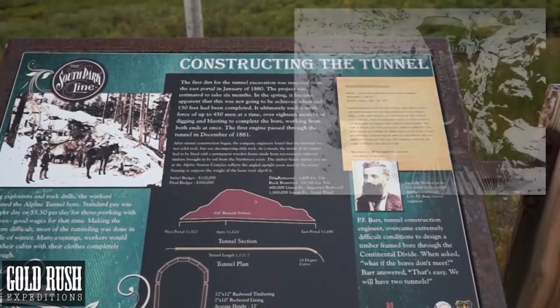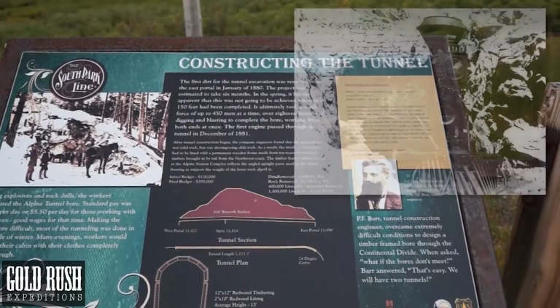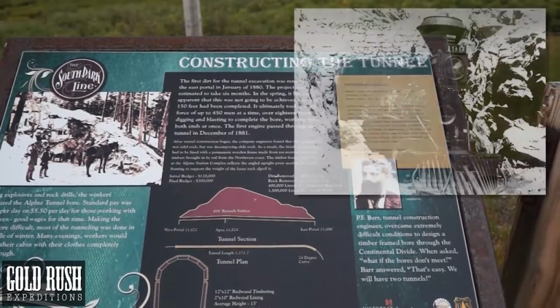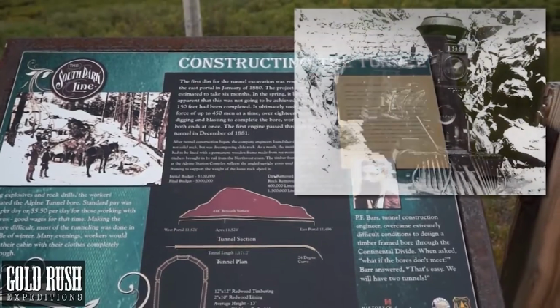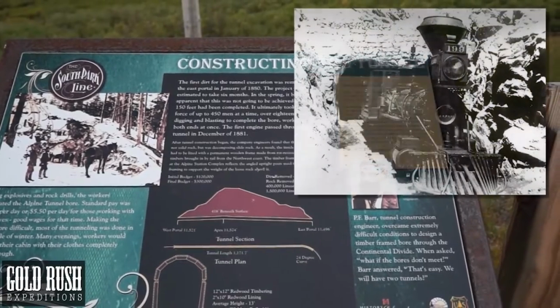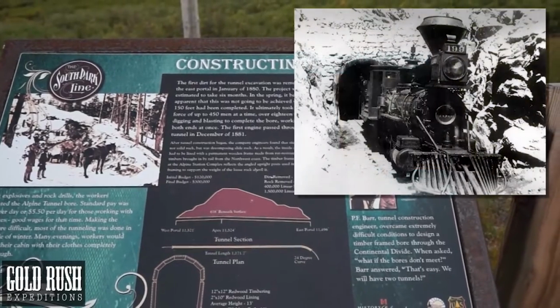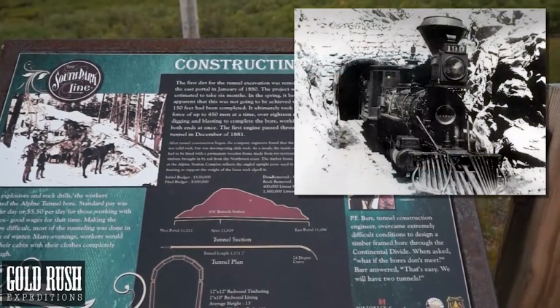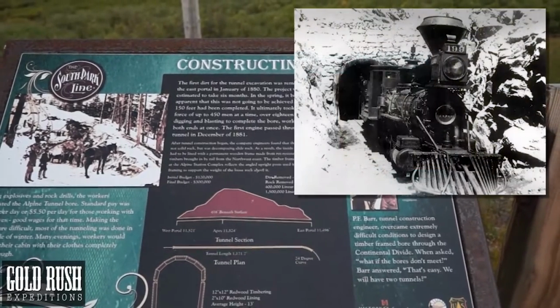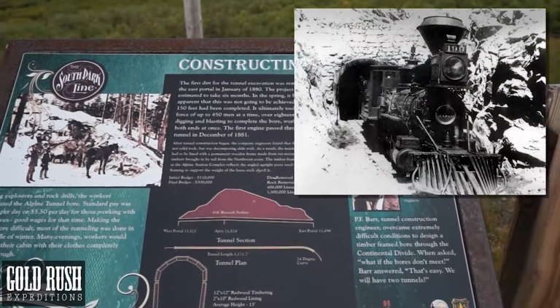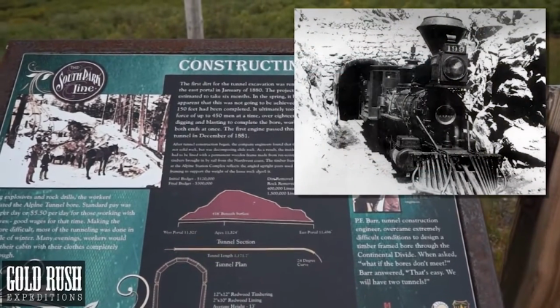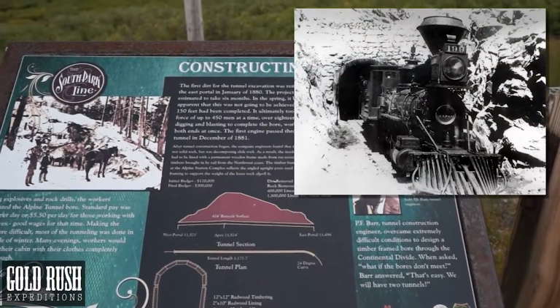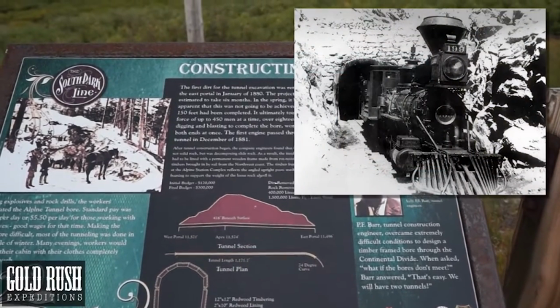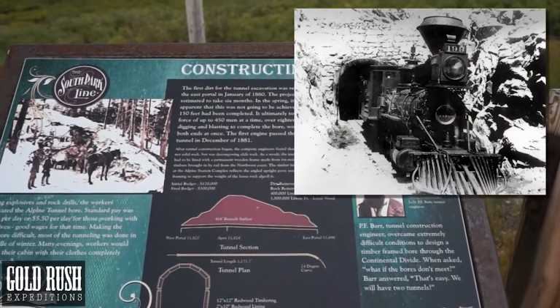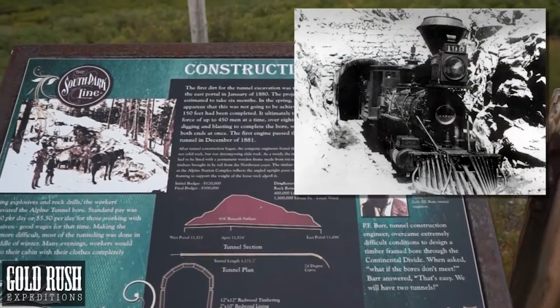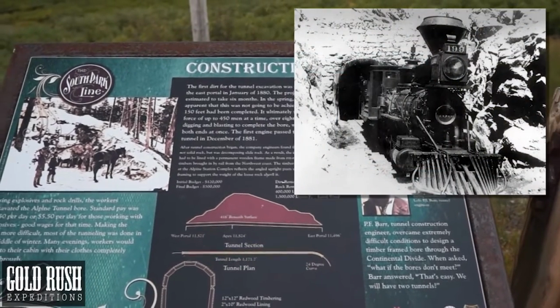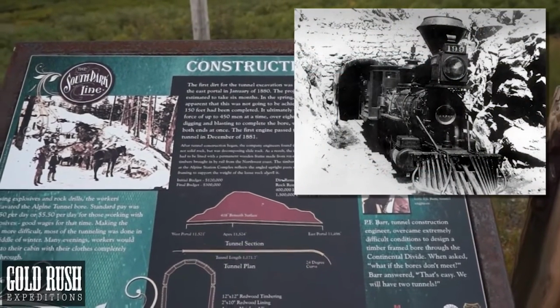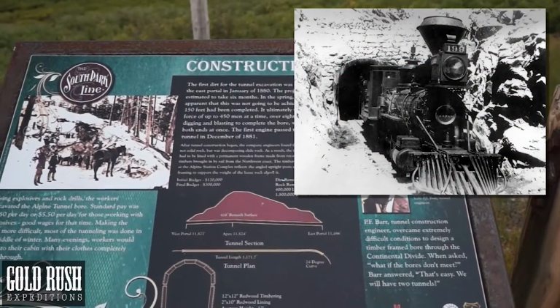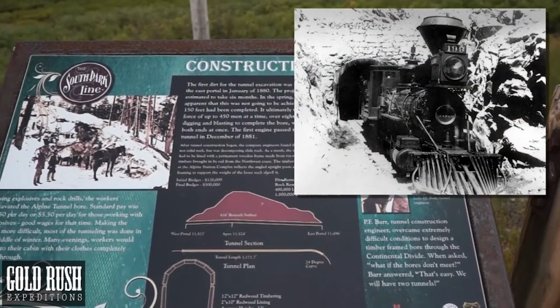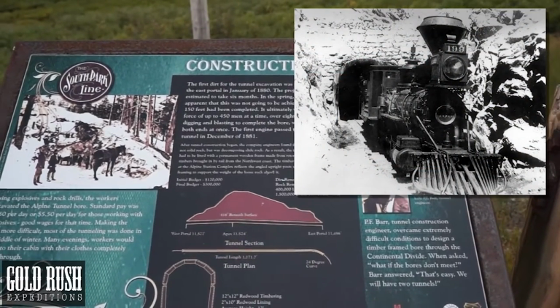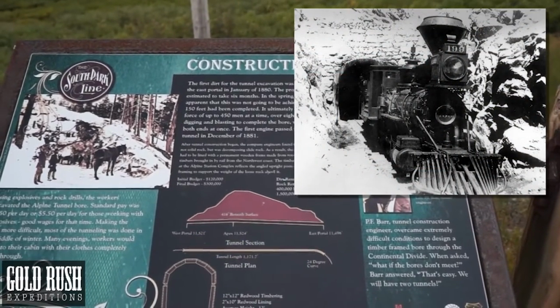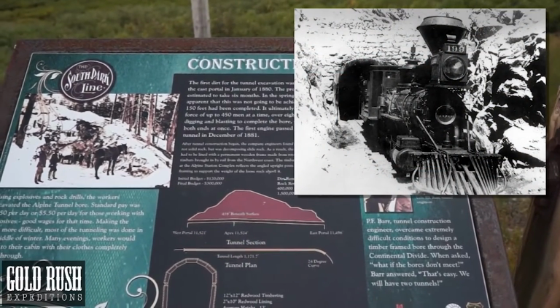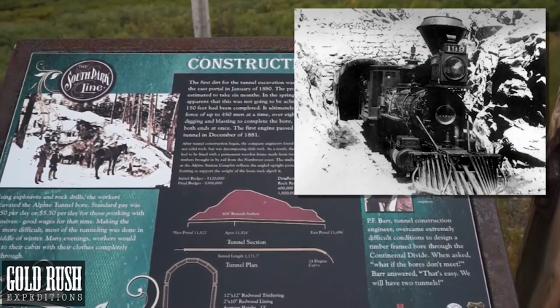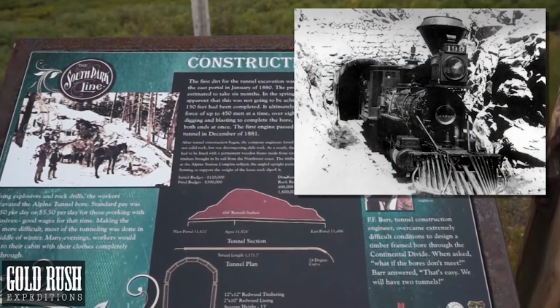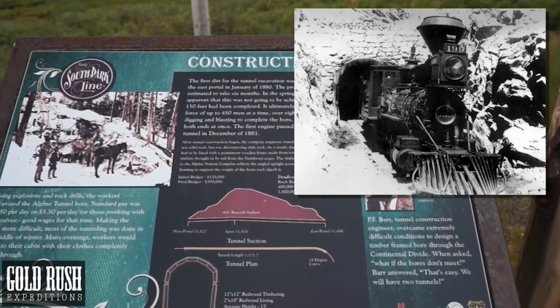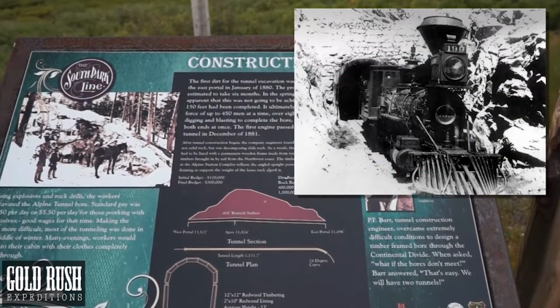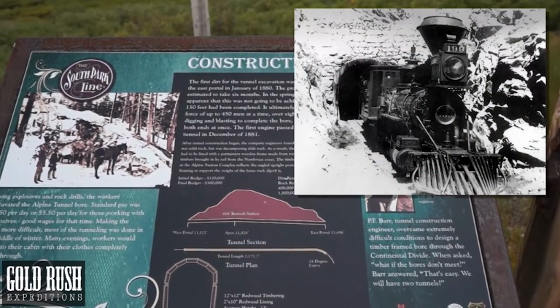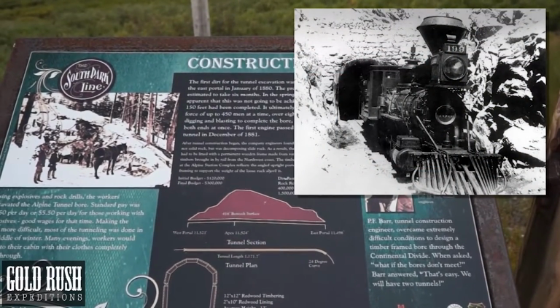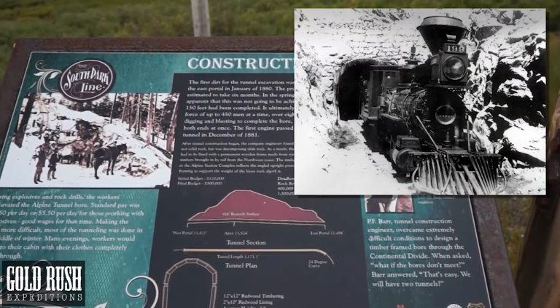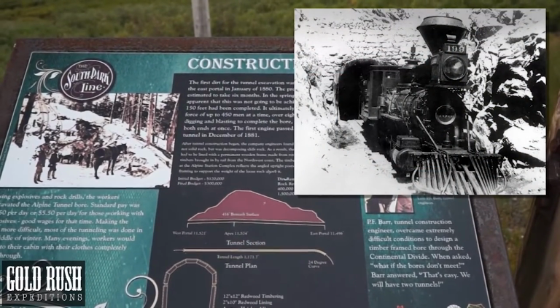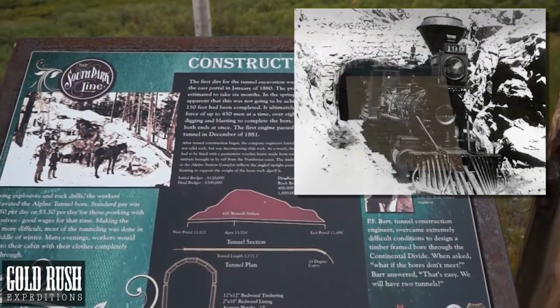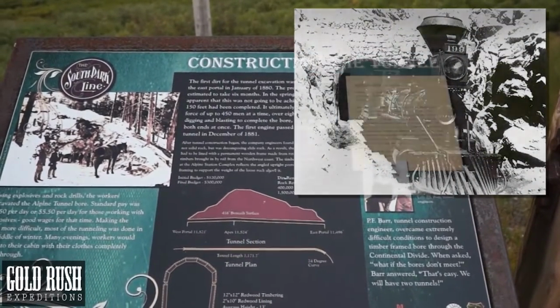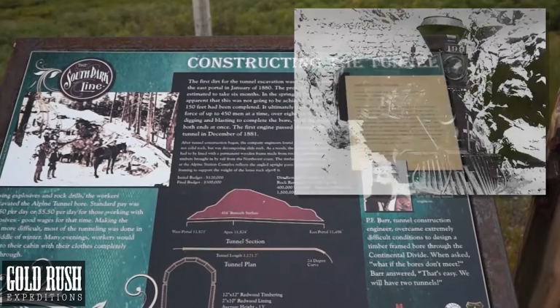Working from both ends at once, the first engine passed through the tunnel in December of 1881.